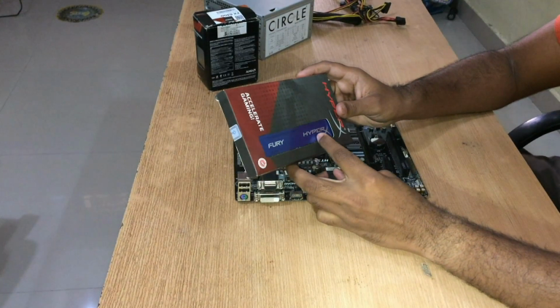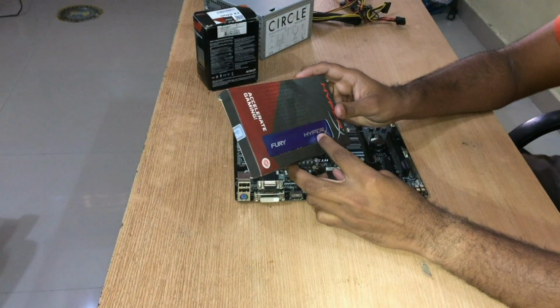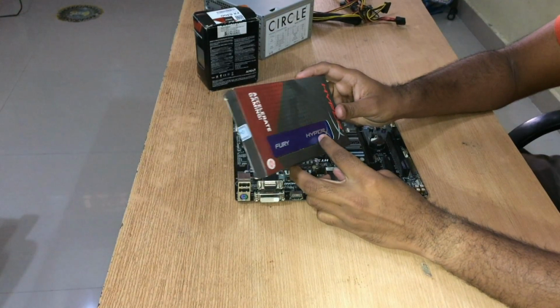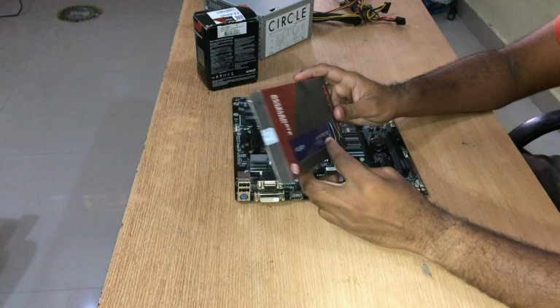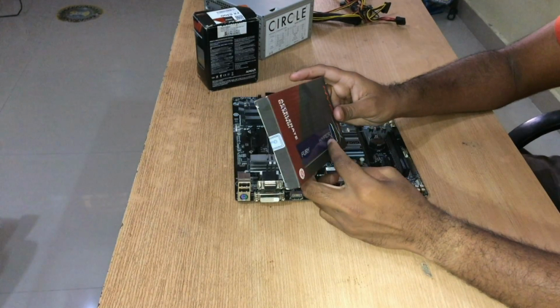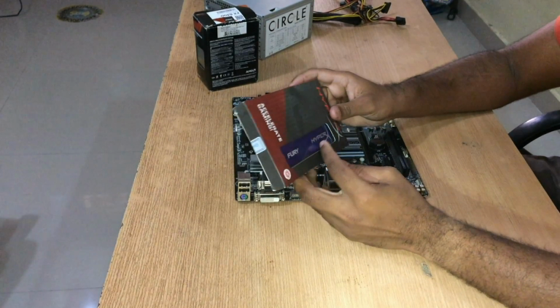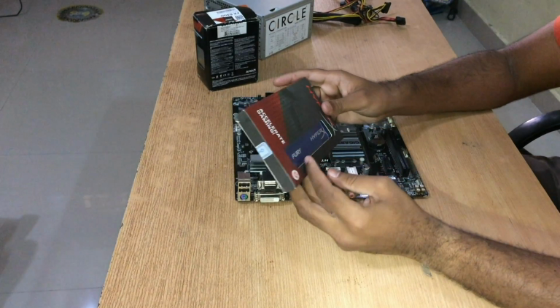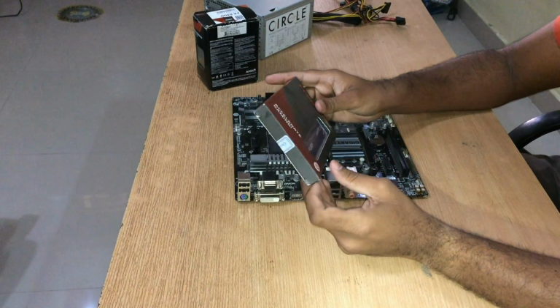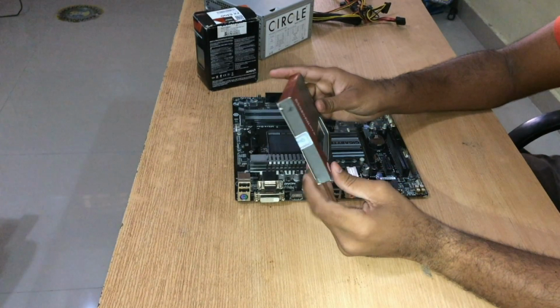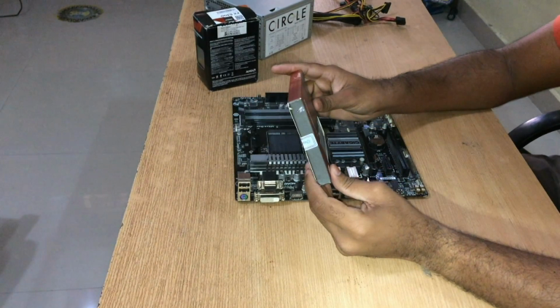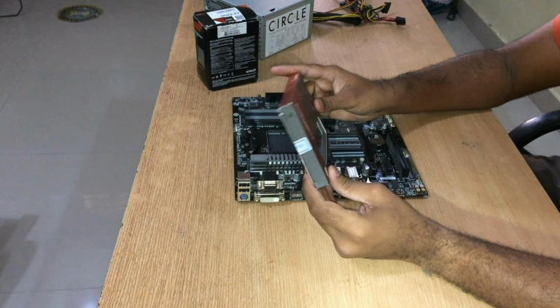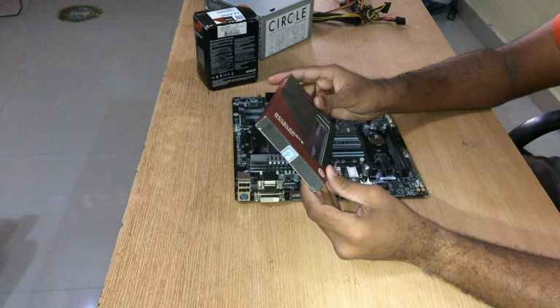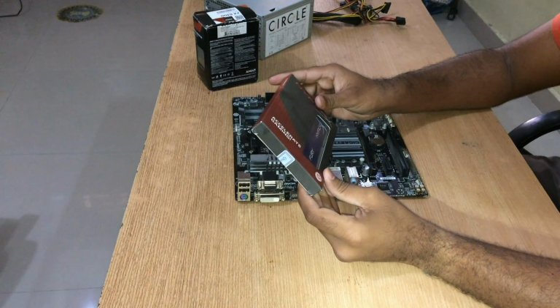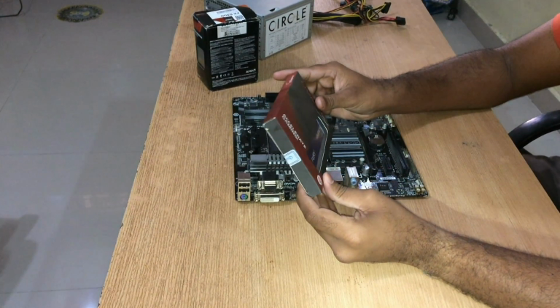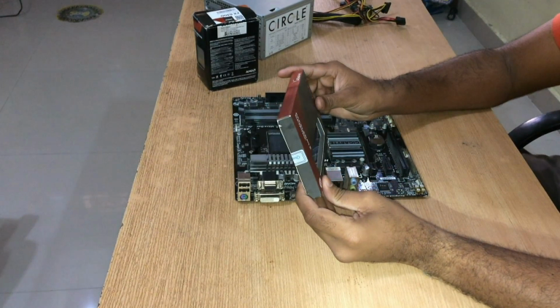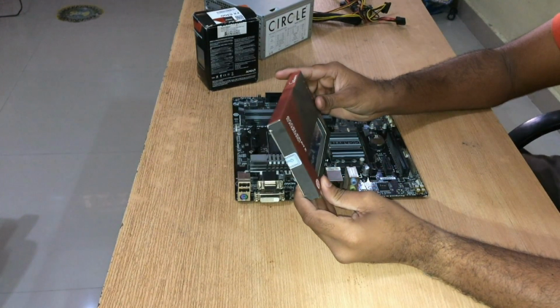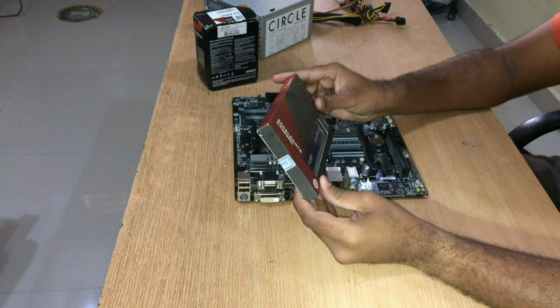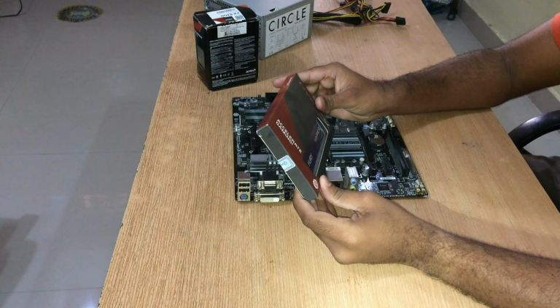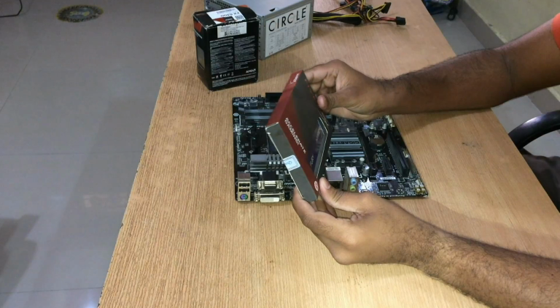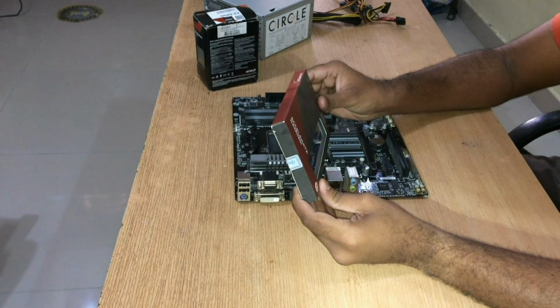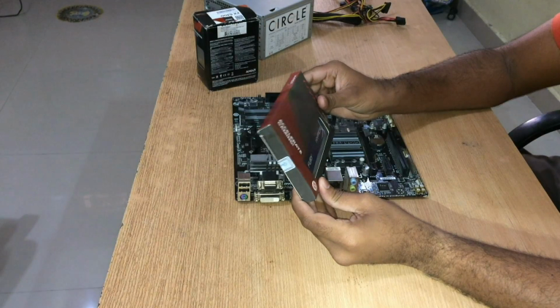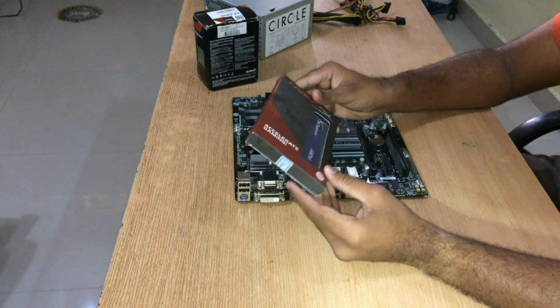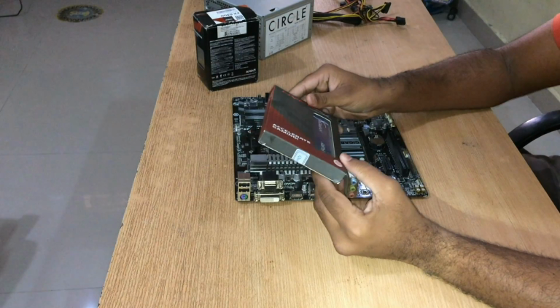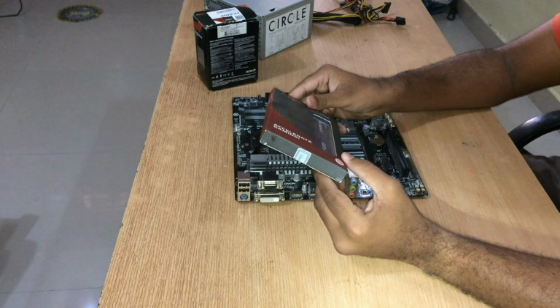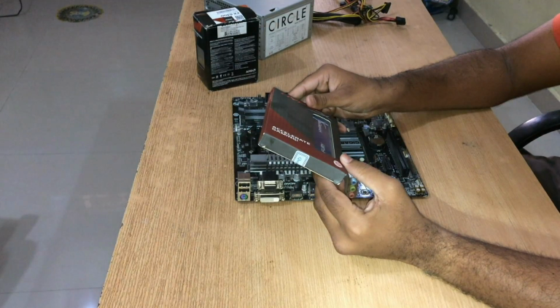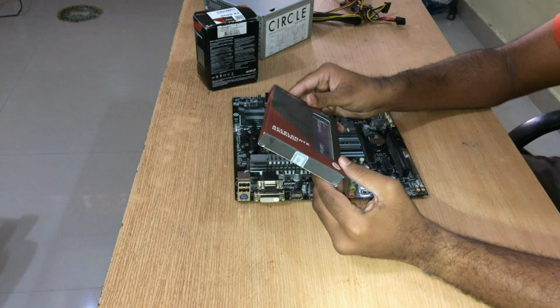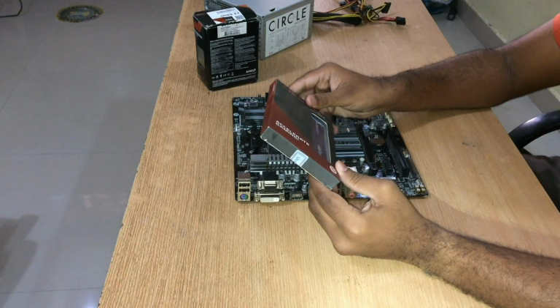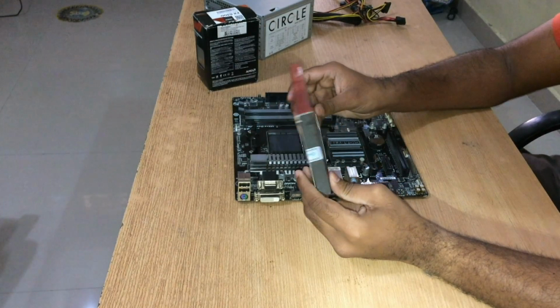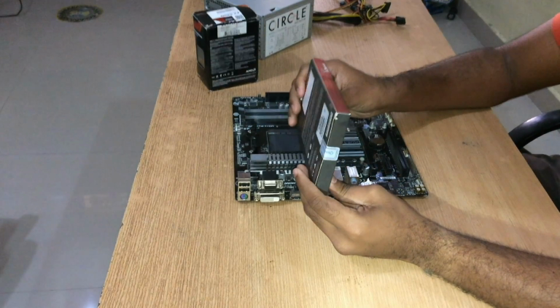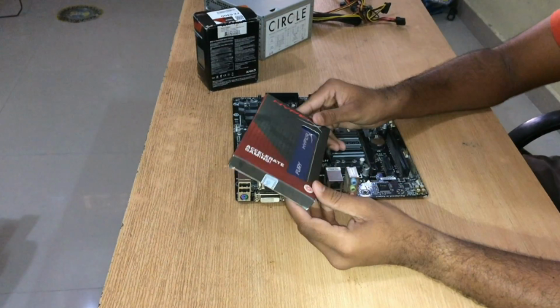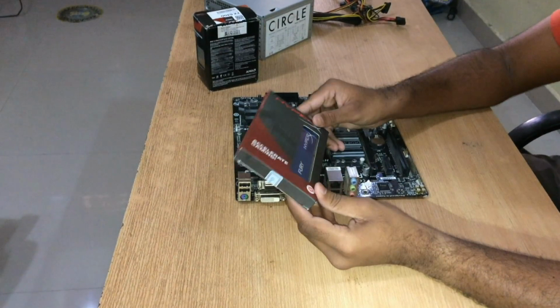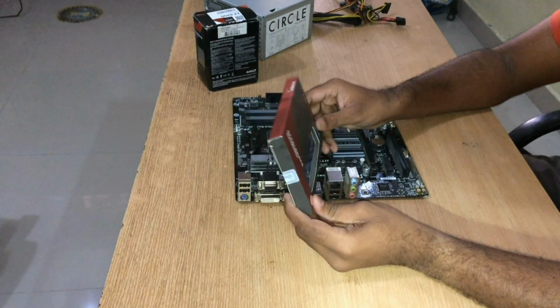This is my 8GB RAM — Kingston HyperX Fury. I don't want to open this pack — it's so cool, it's called Fury.